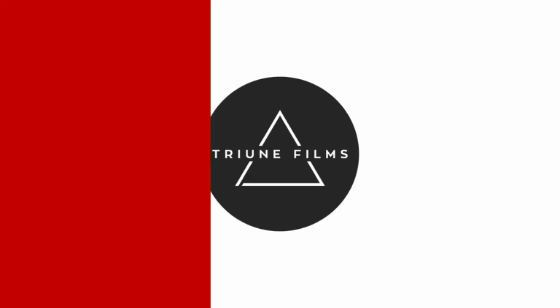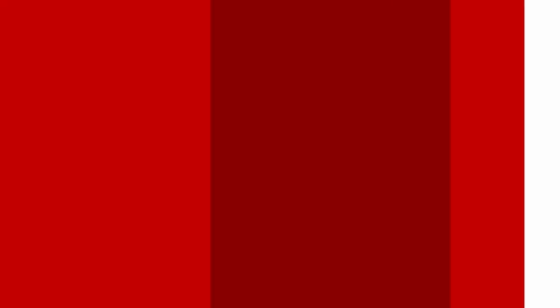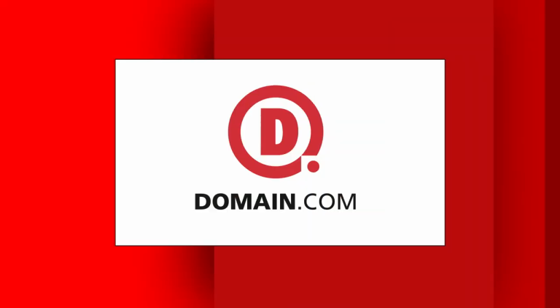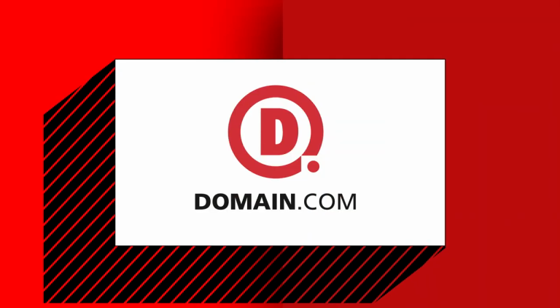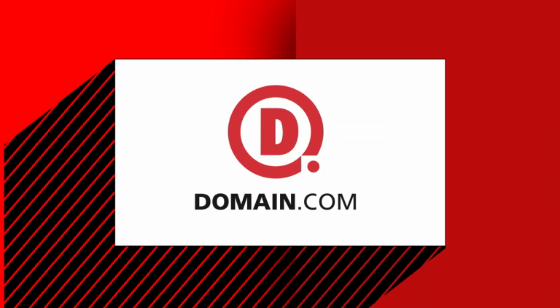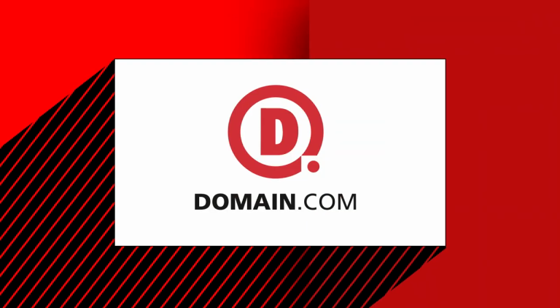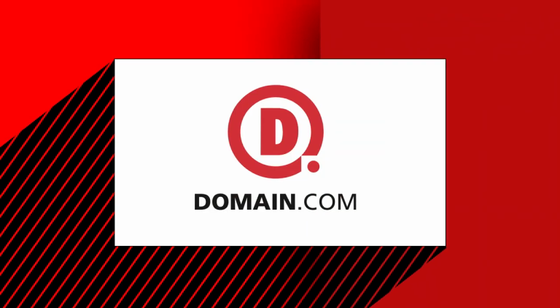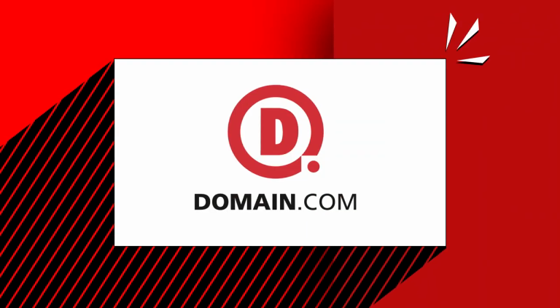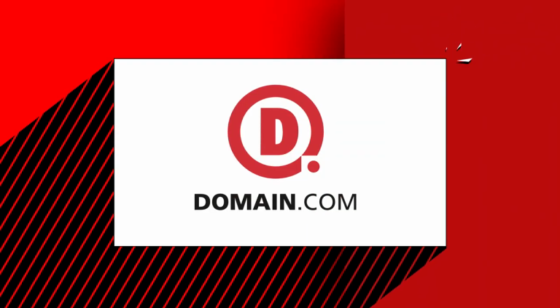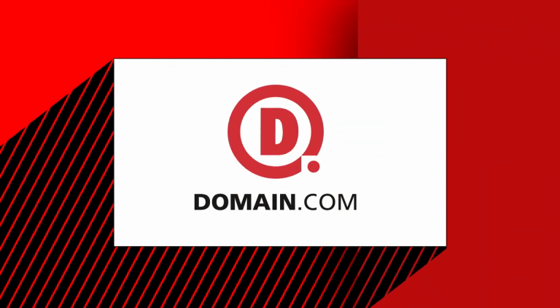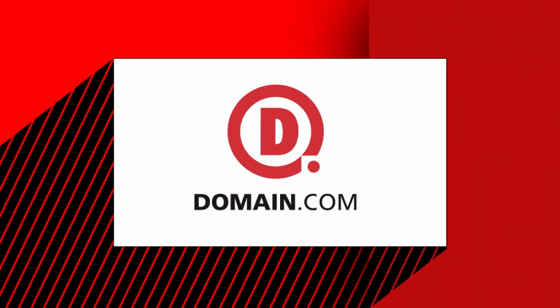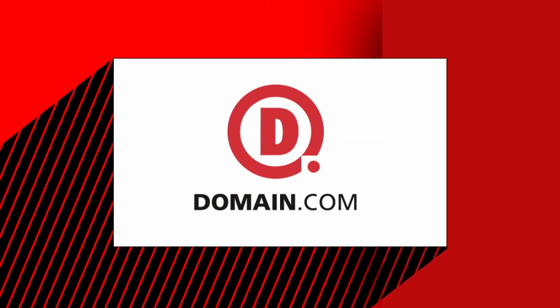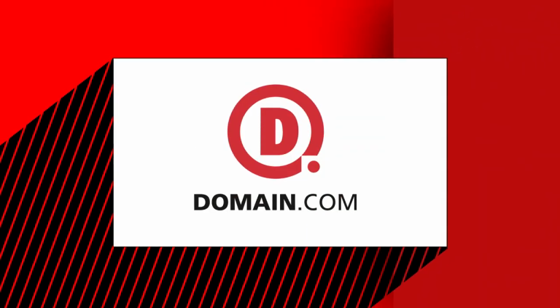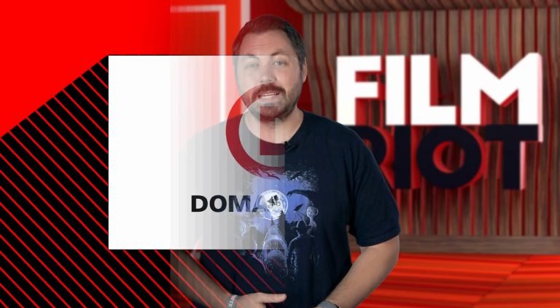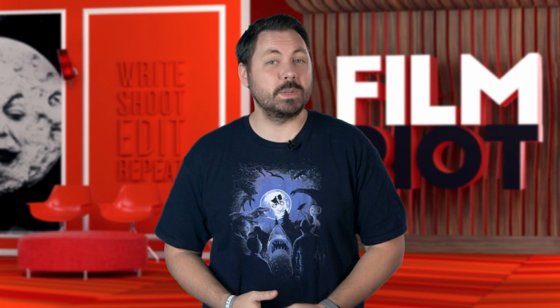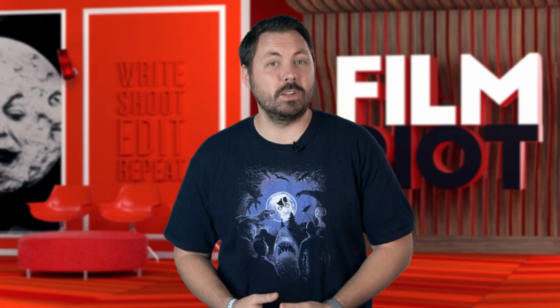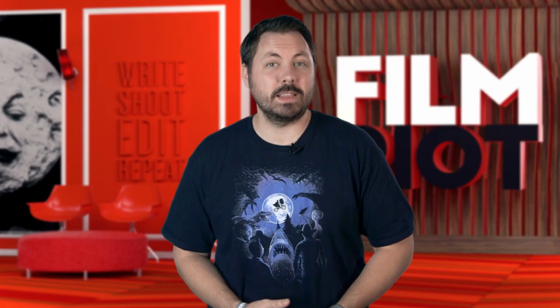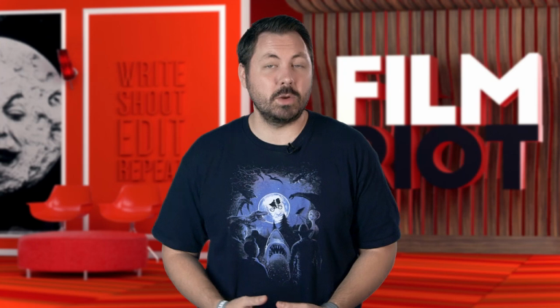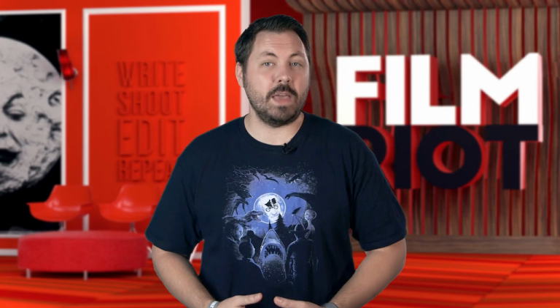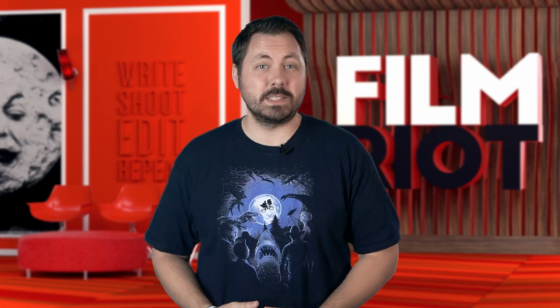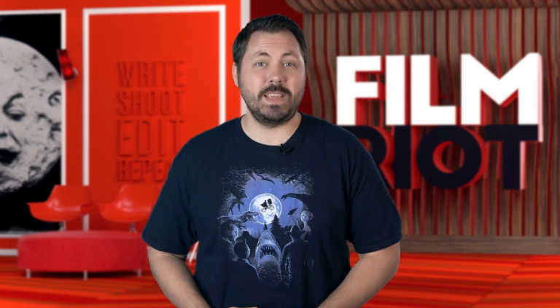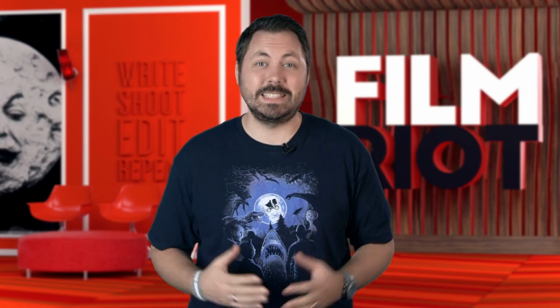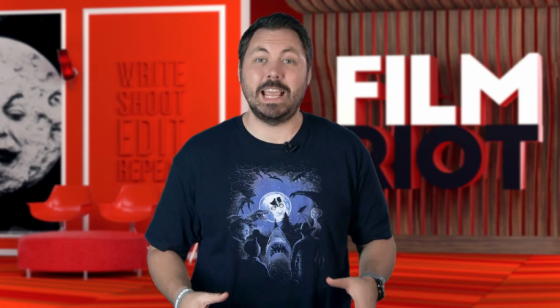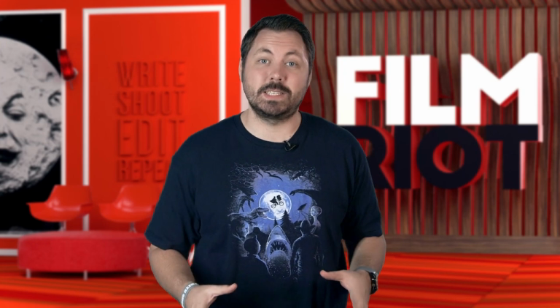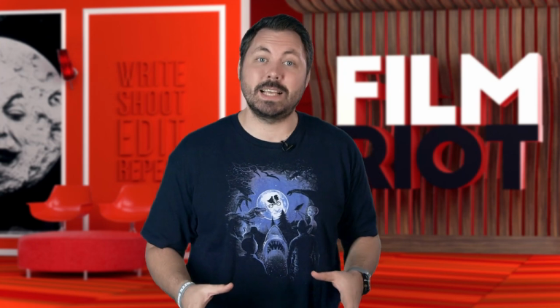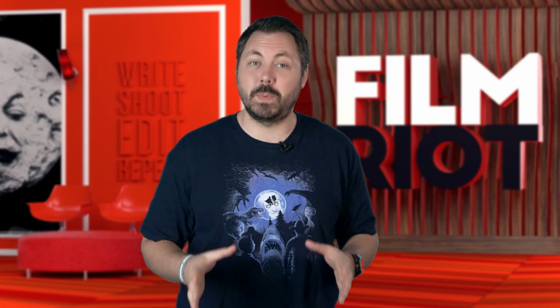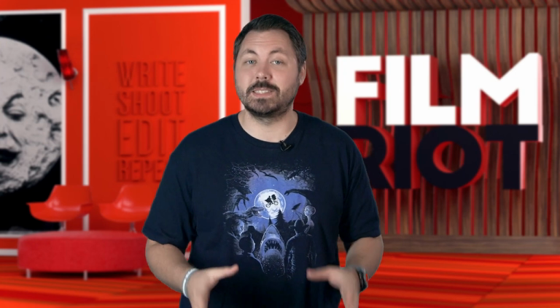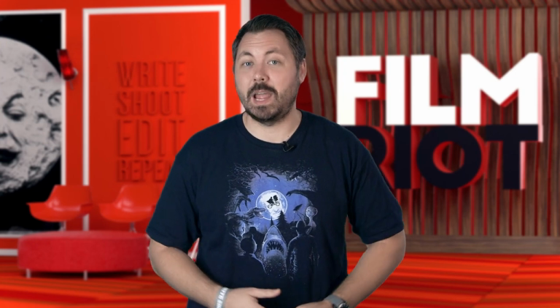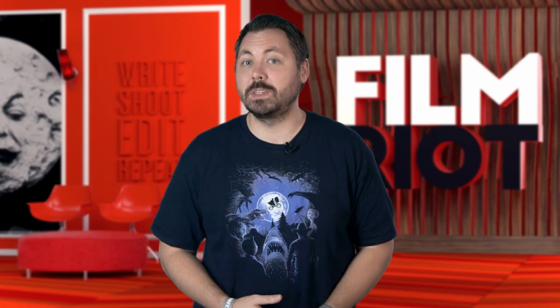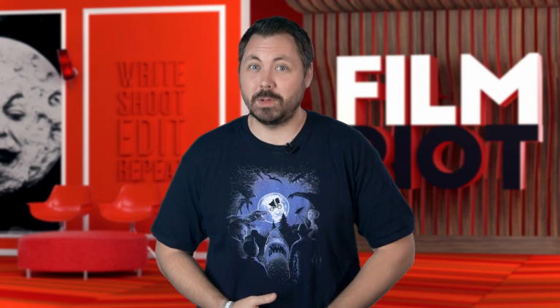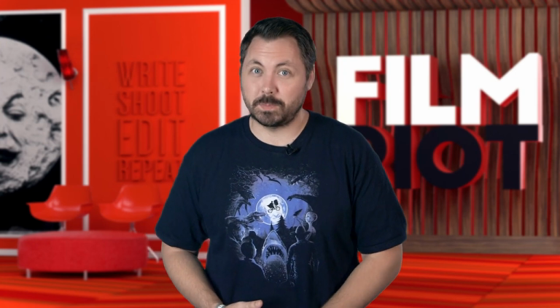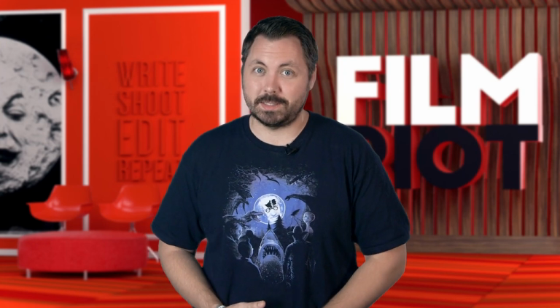This episode of Film Riot is brought to you by Domain.com. Today we're taking a look at the Sony FS7 to see how it stacks up against a camera double its price.